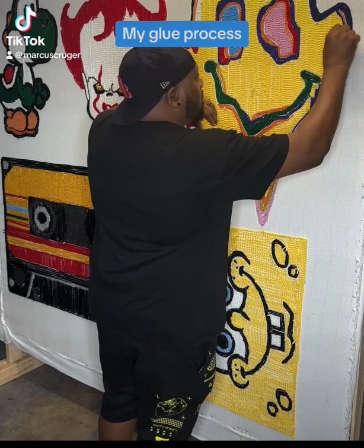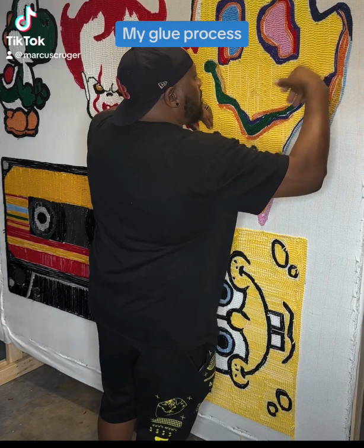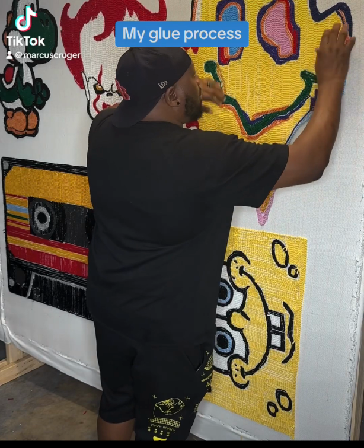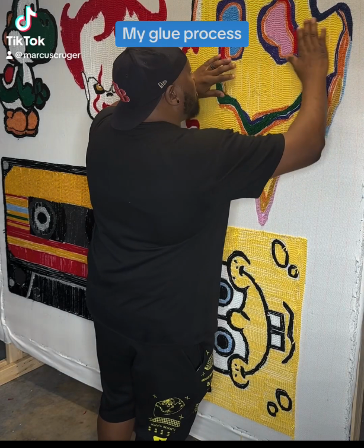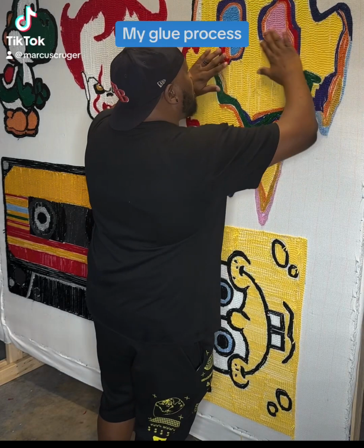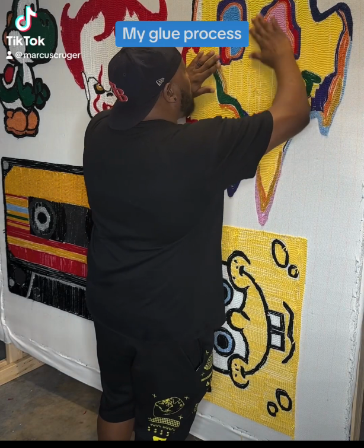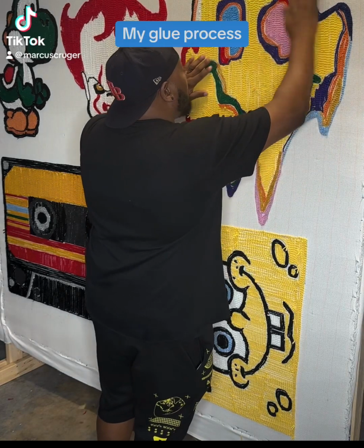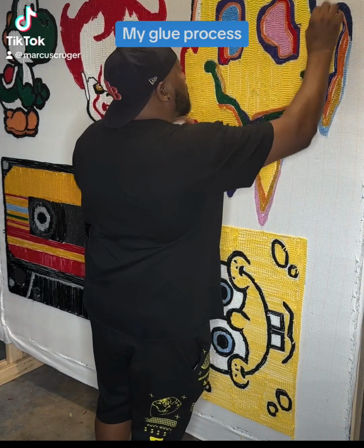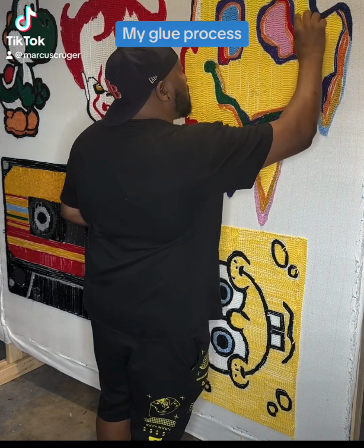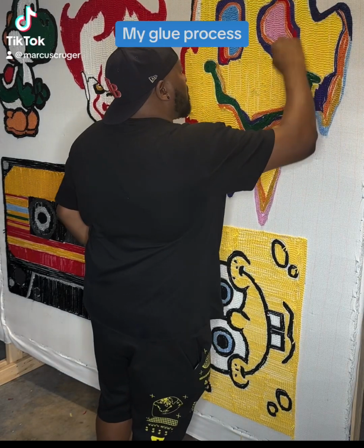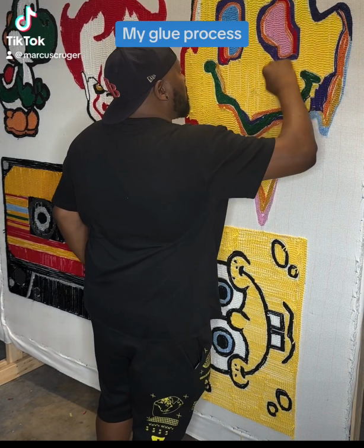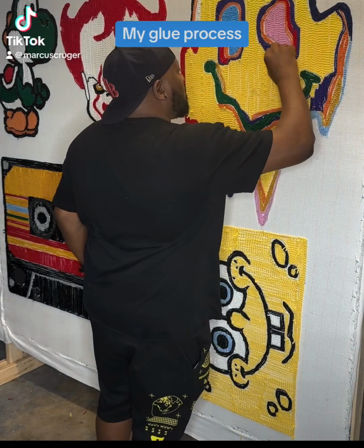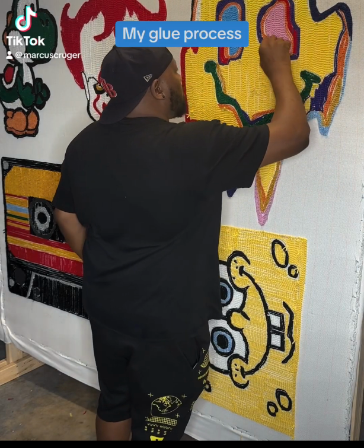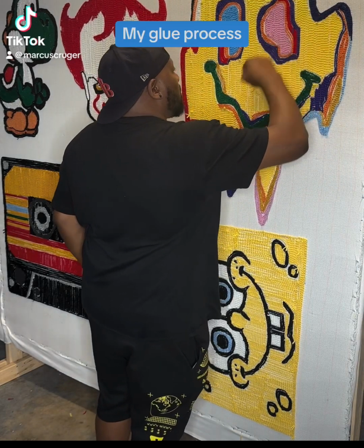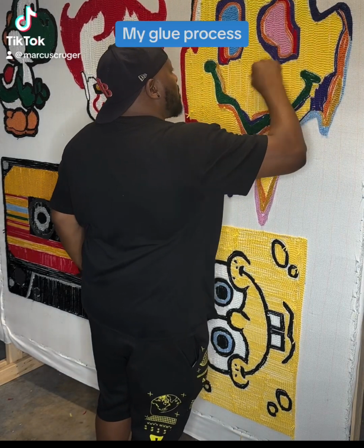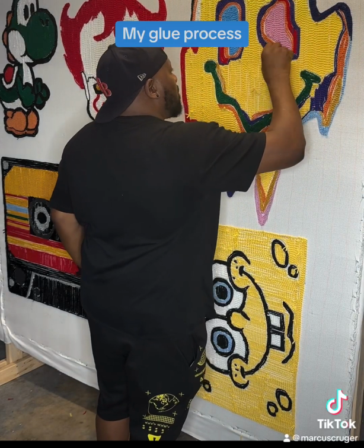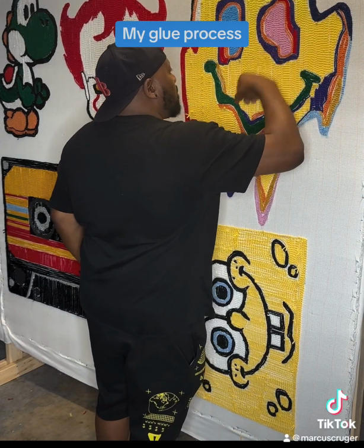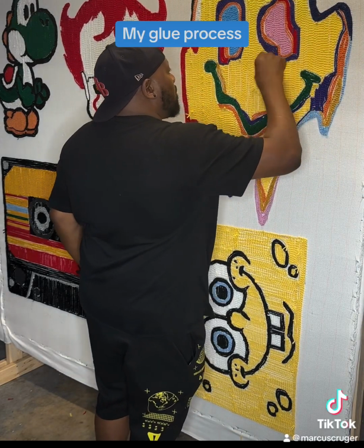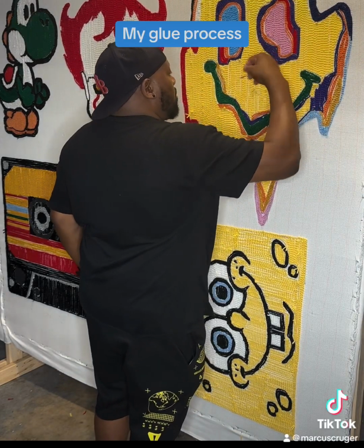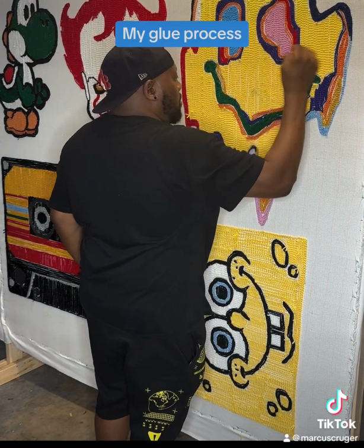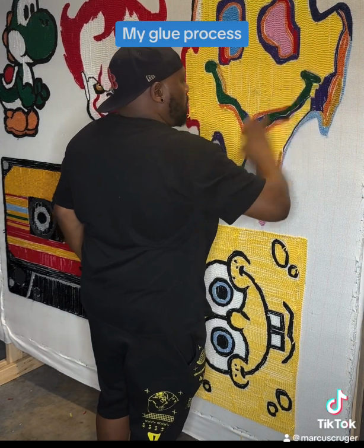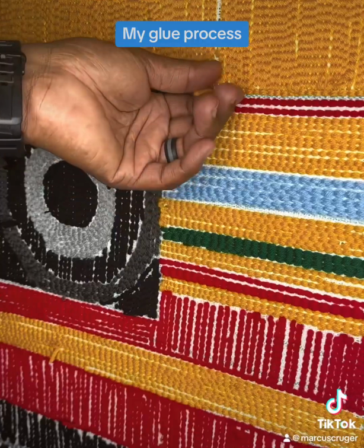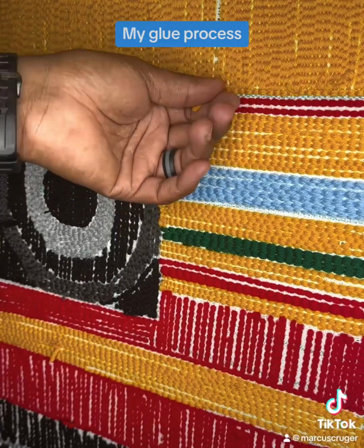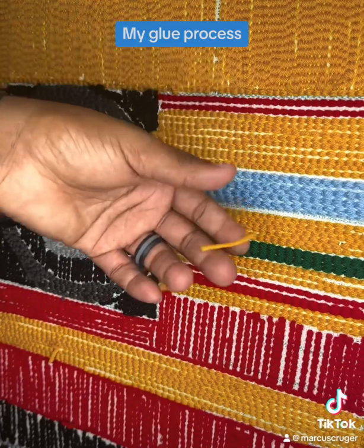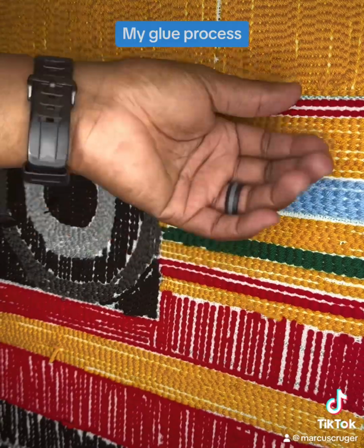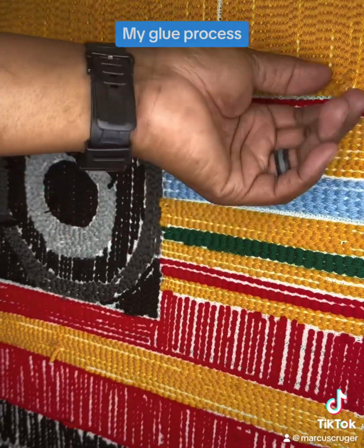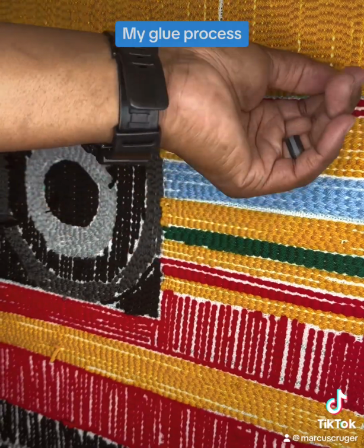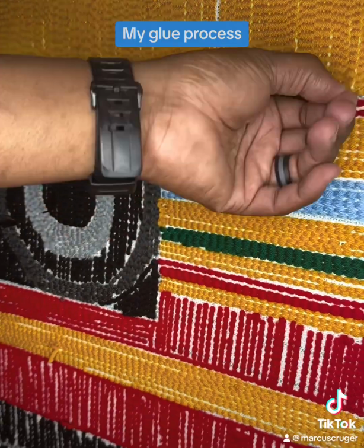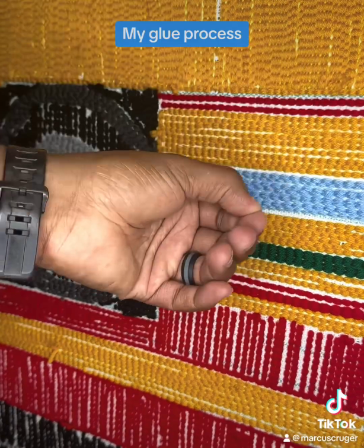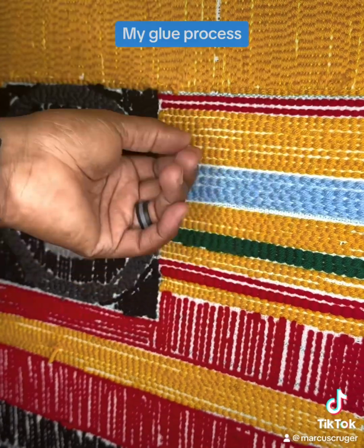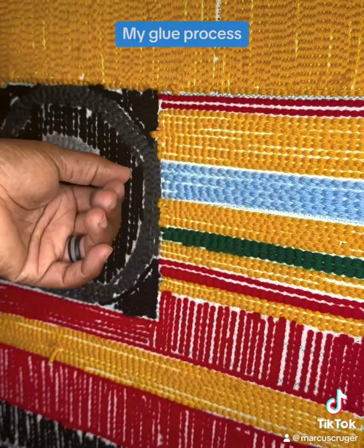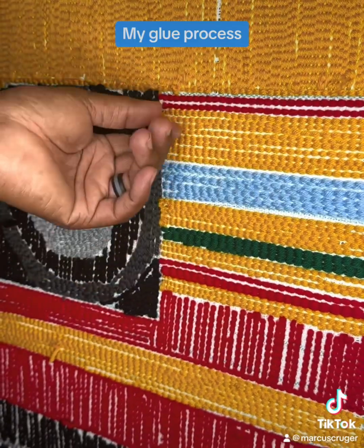Somebody asked me to show them the process of how I glue the back of my rug, so I'm going to show you.